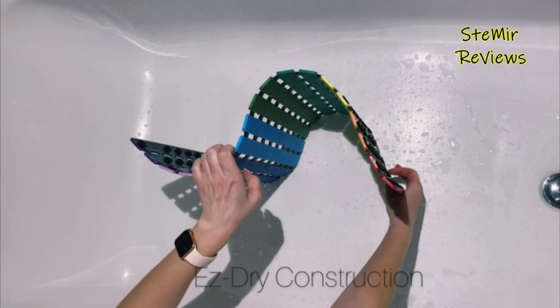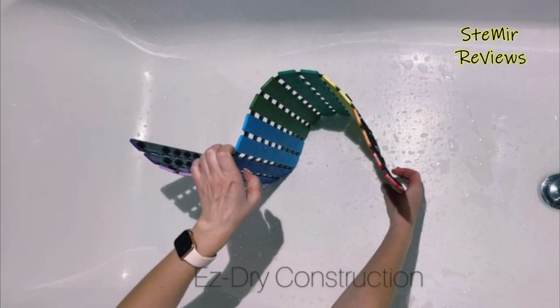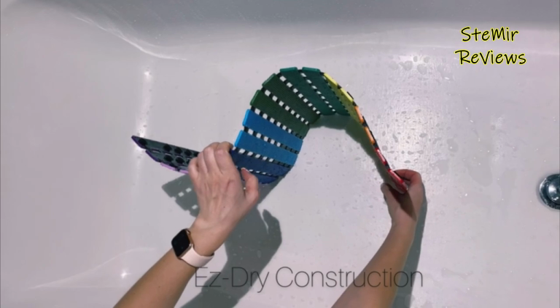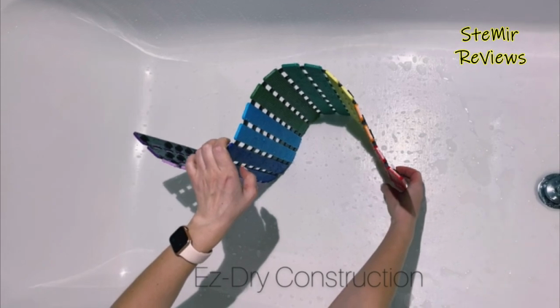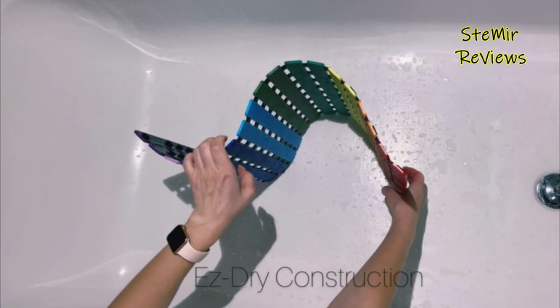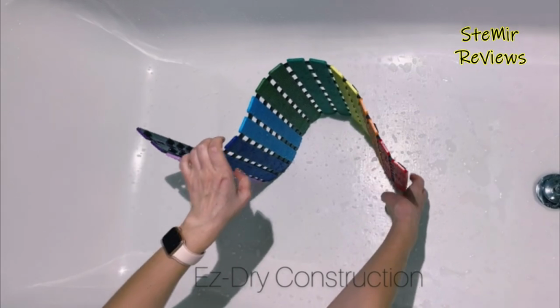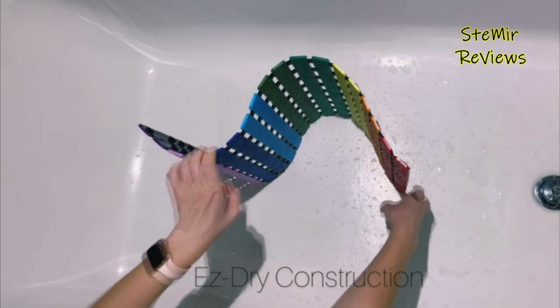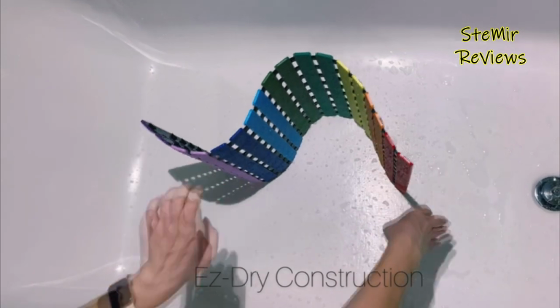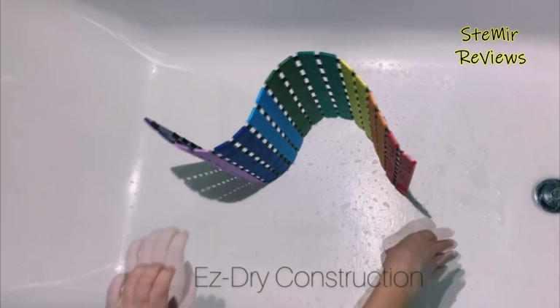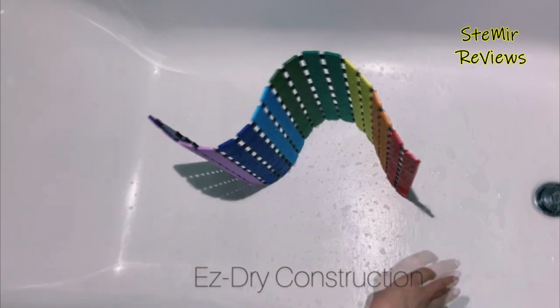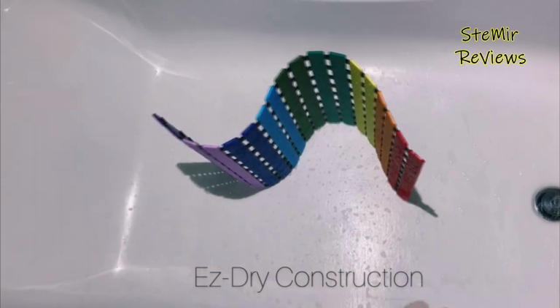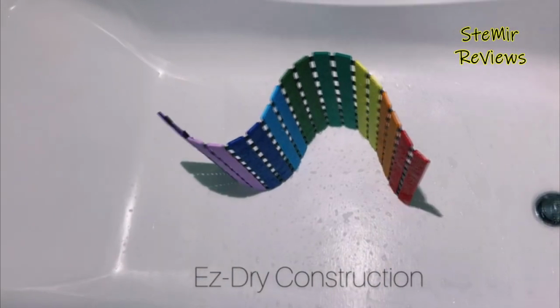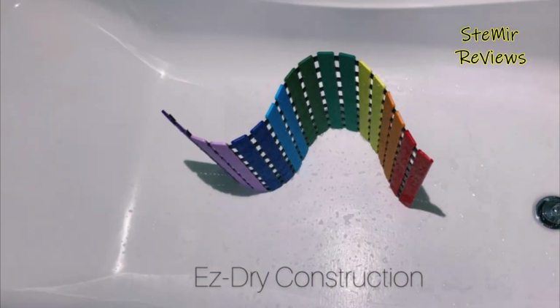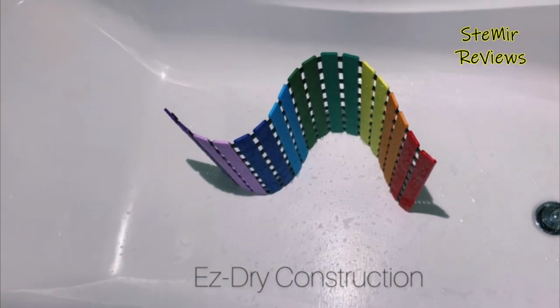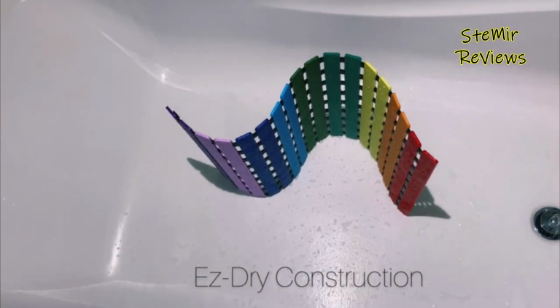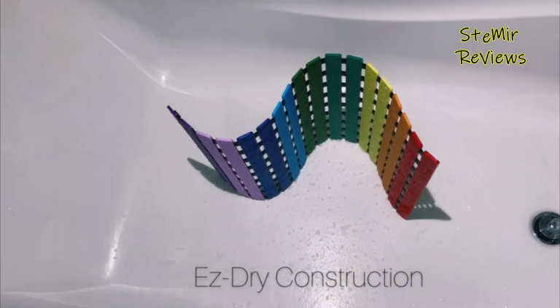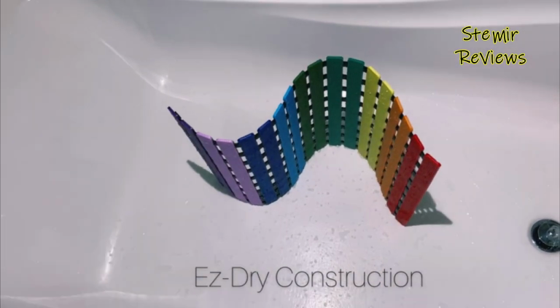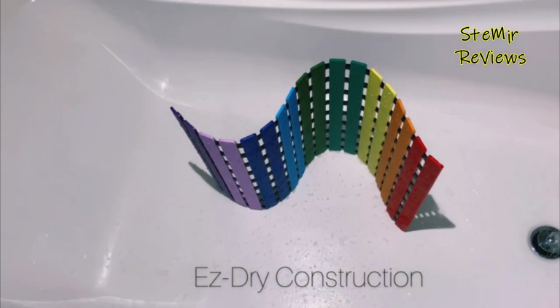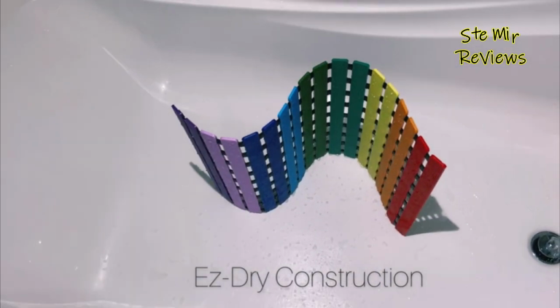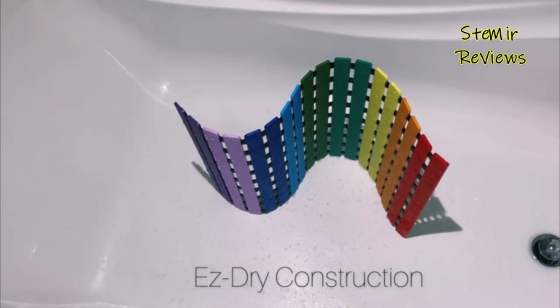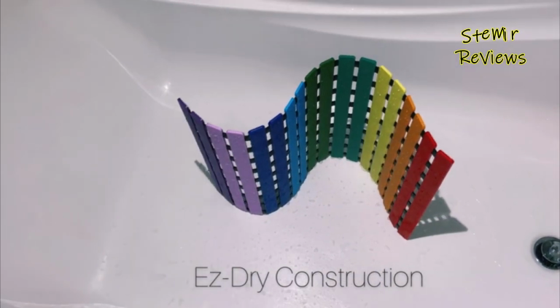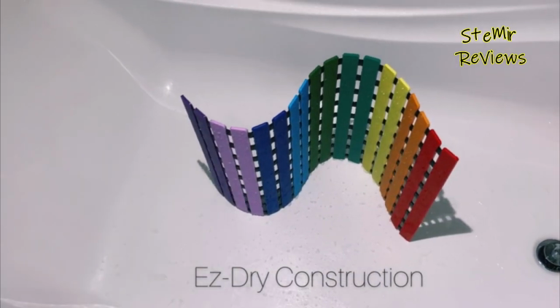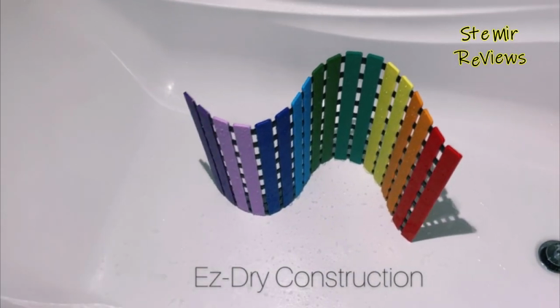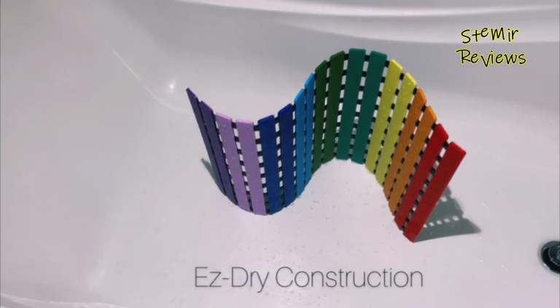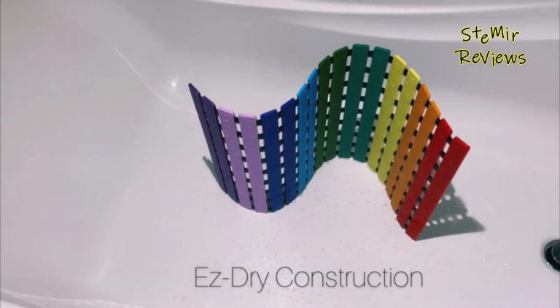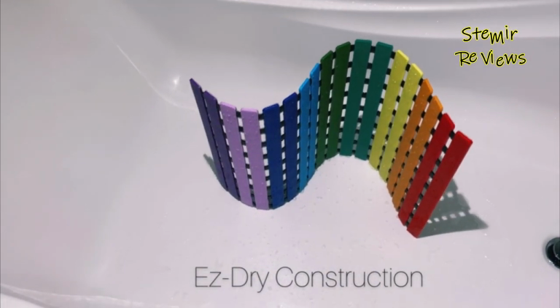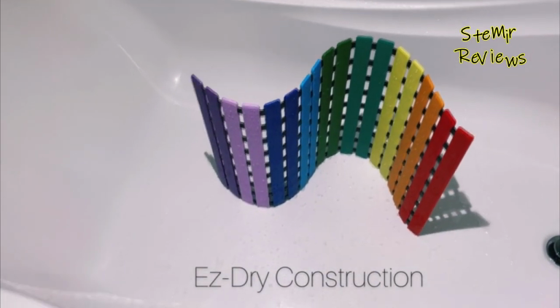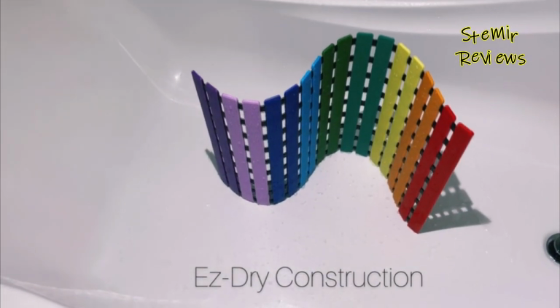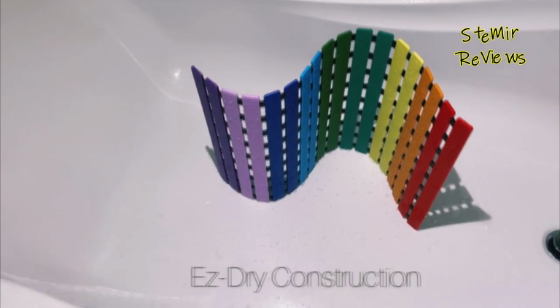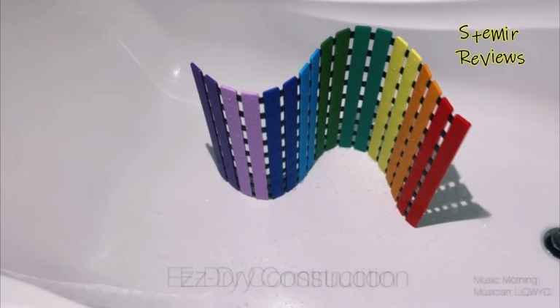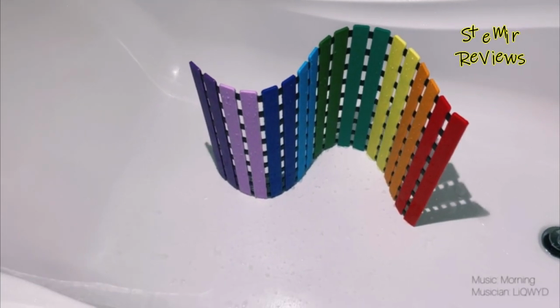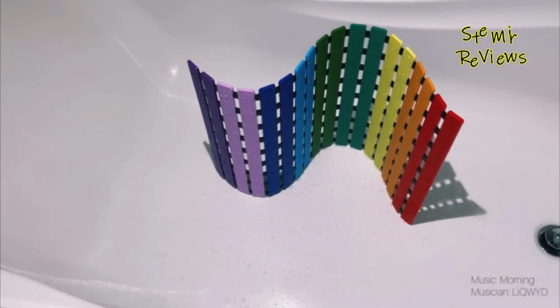Embrace safety, luxury, and style with LuxEU's exceptional bathtub mat.